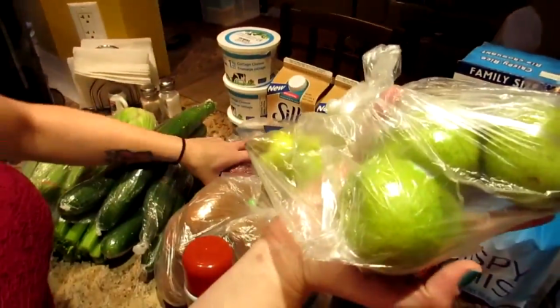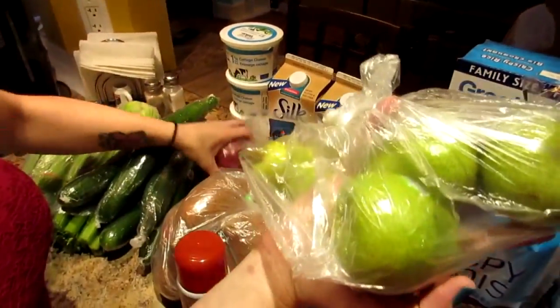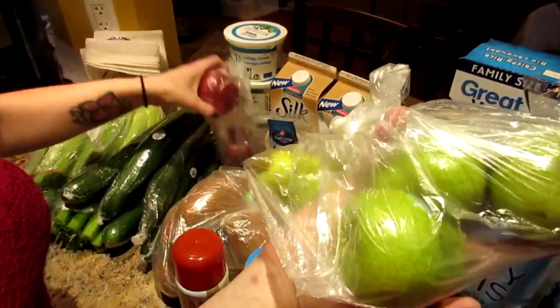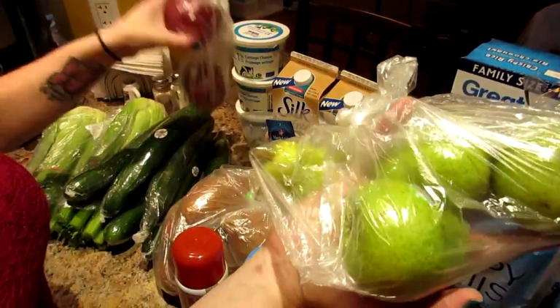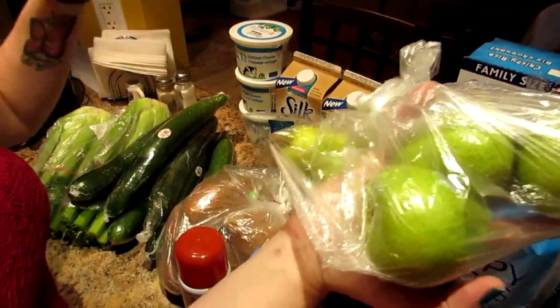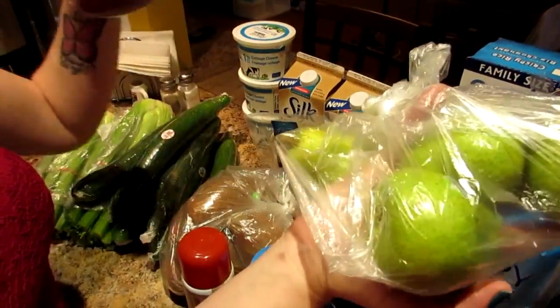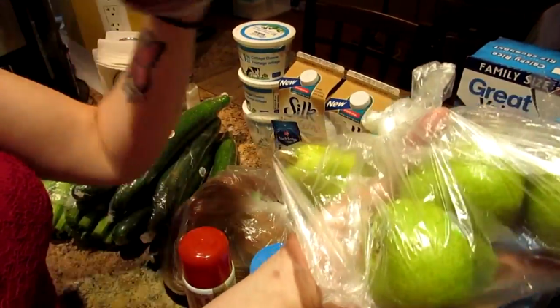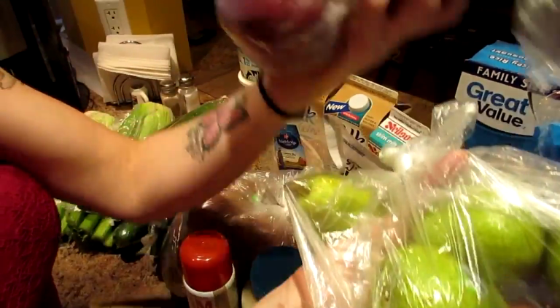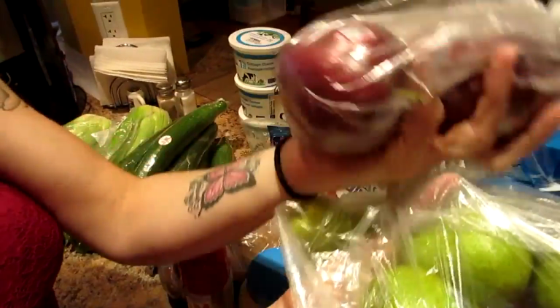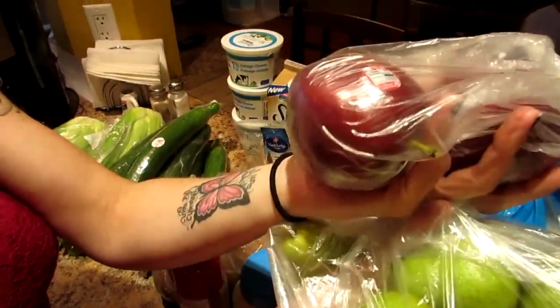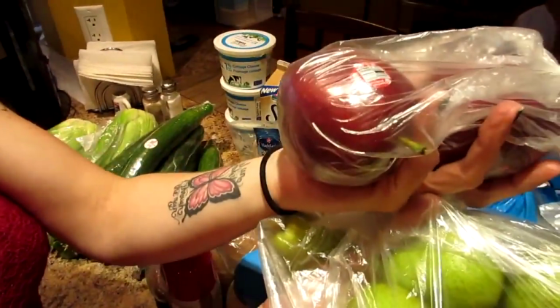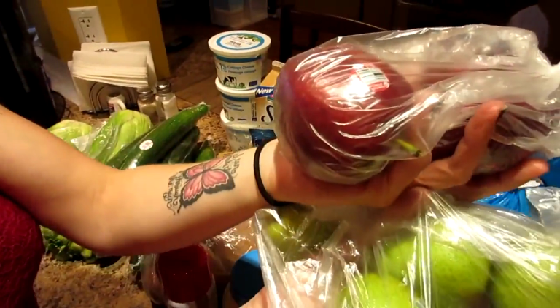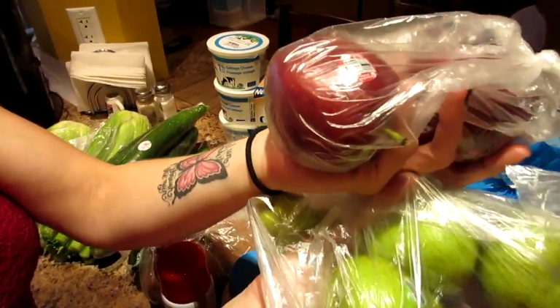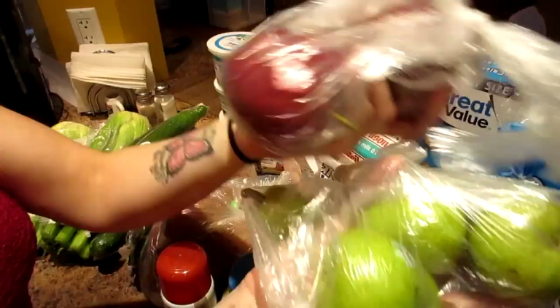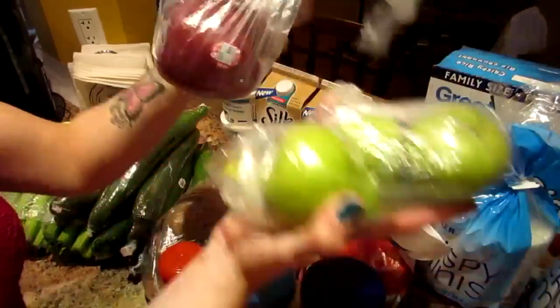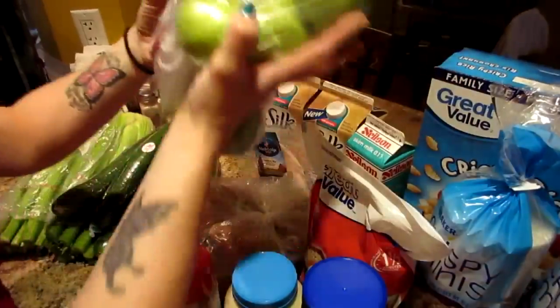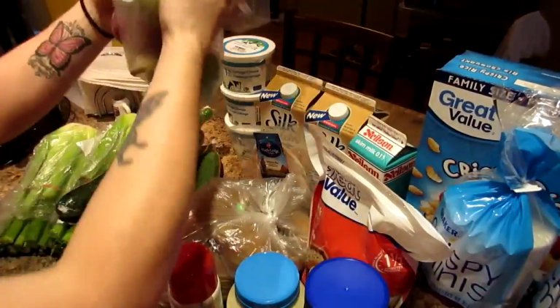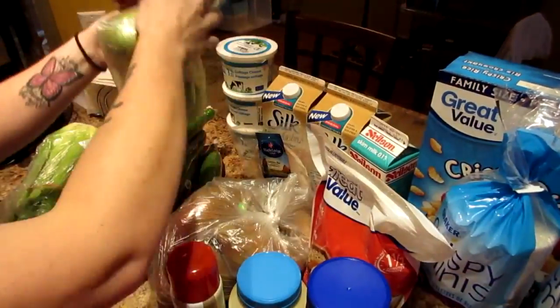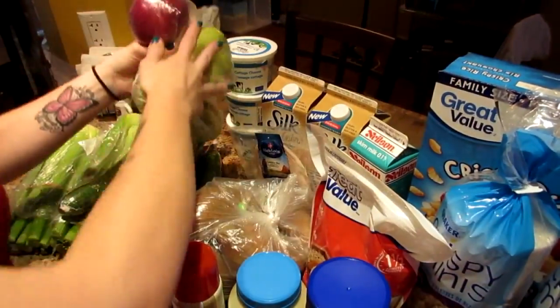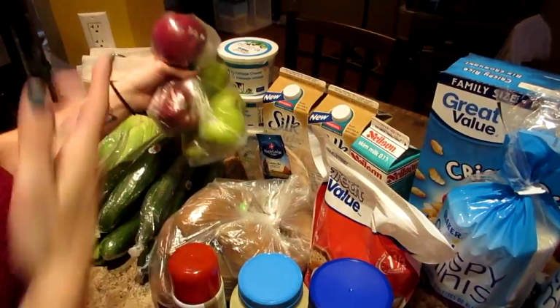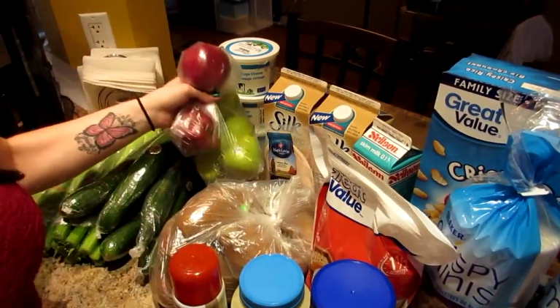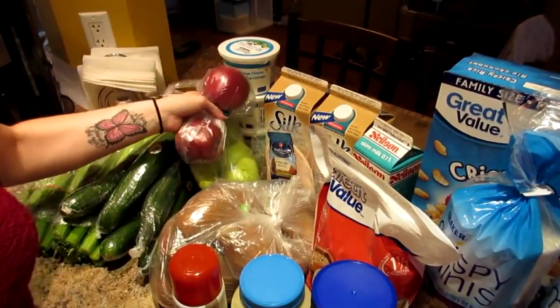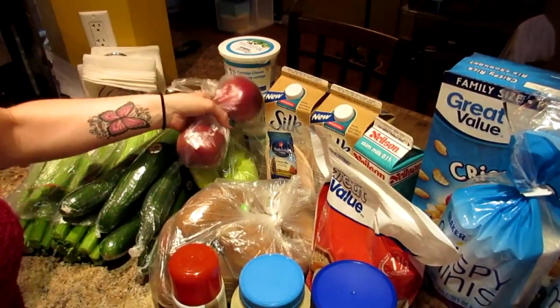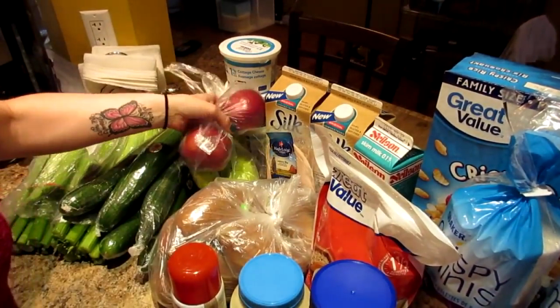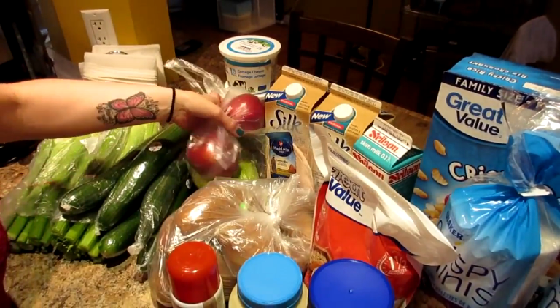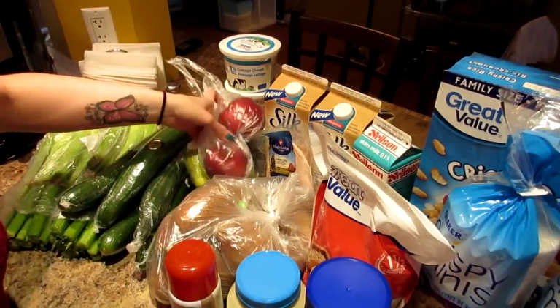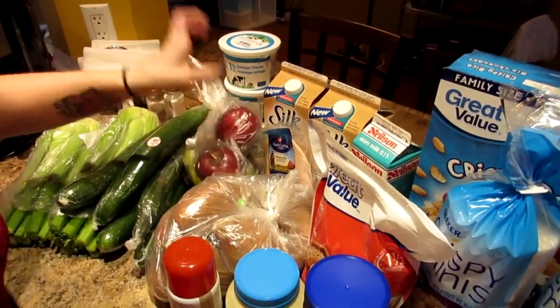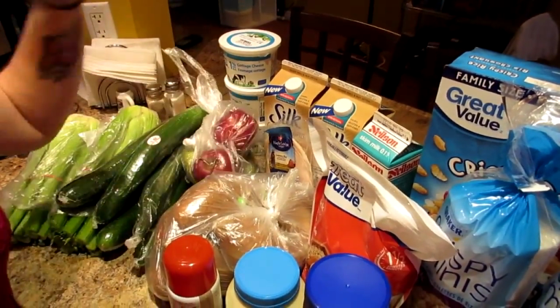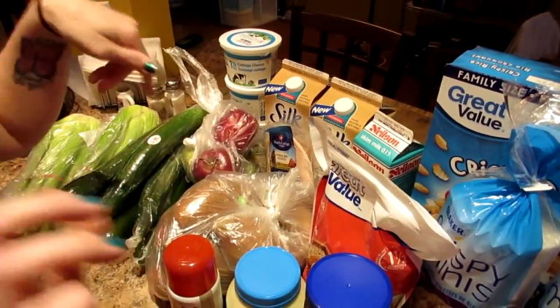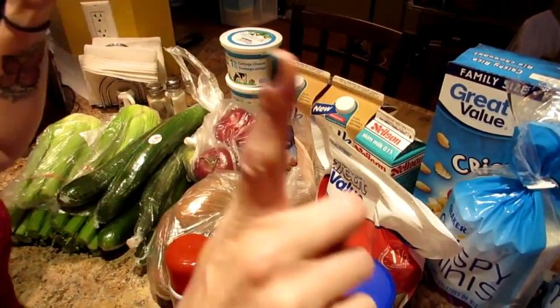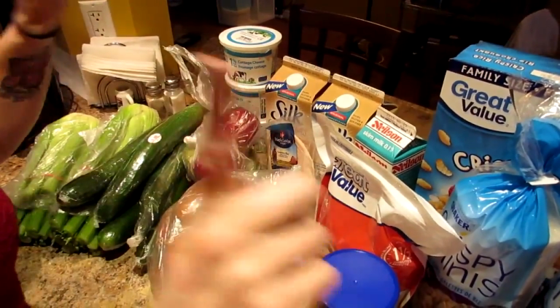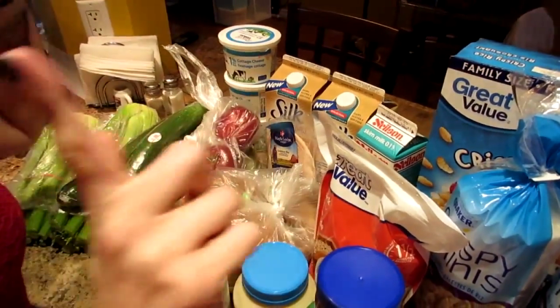So I got some pears and I got some apples. I've been craving fruit lately so I figured I would do that.